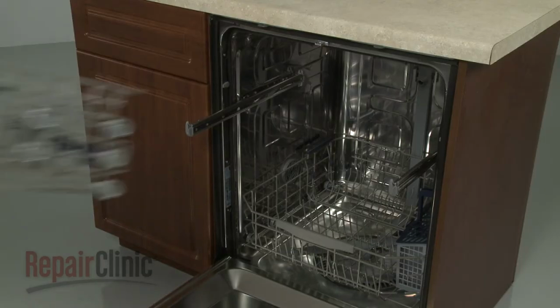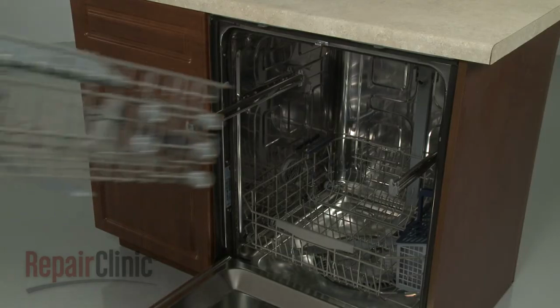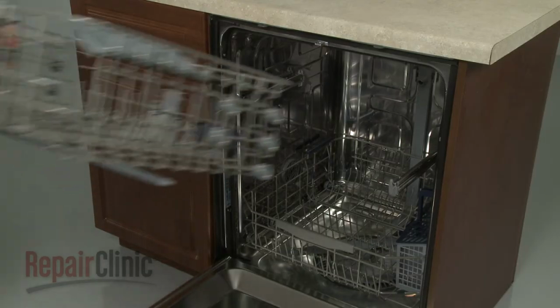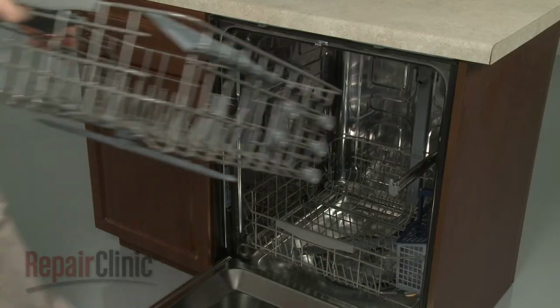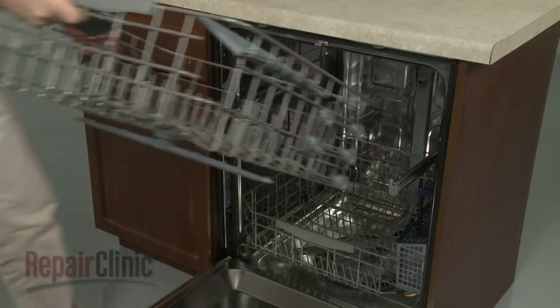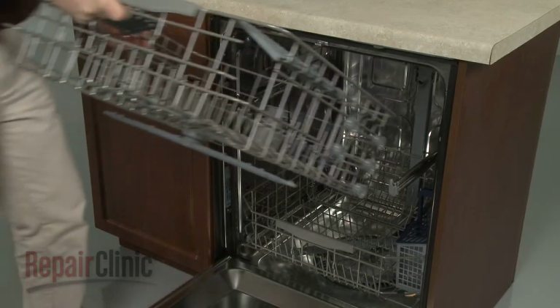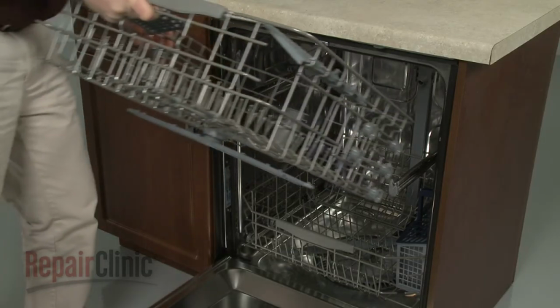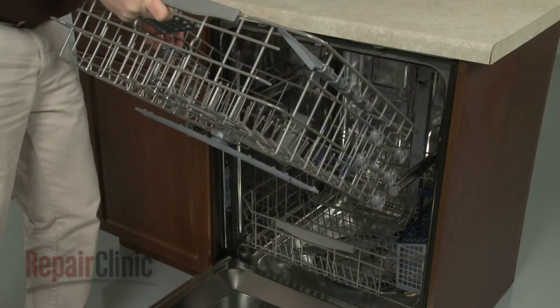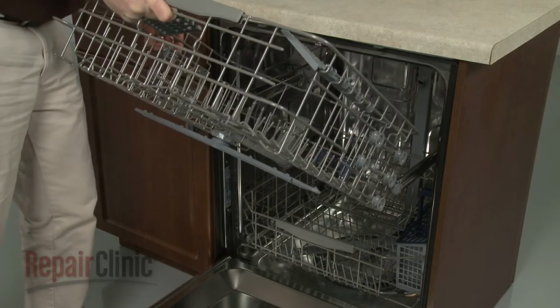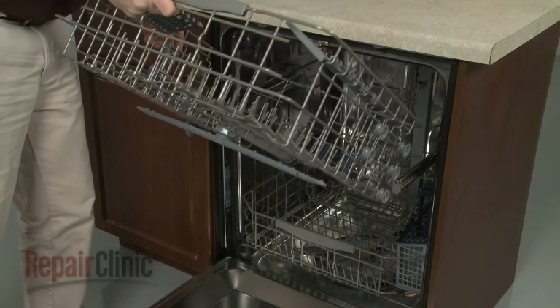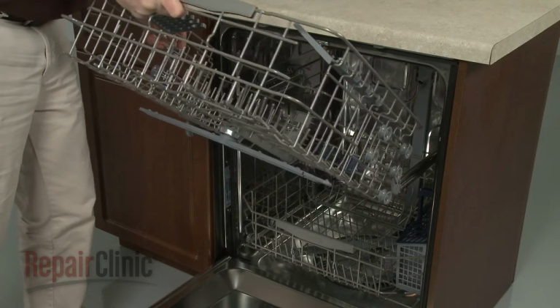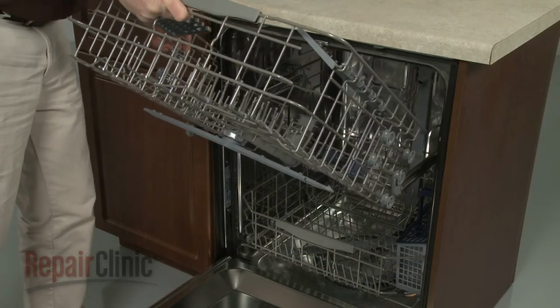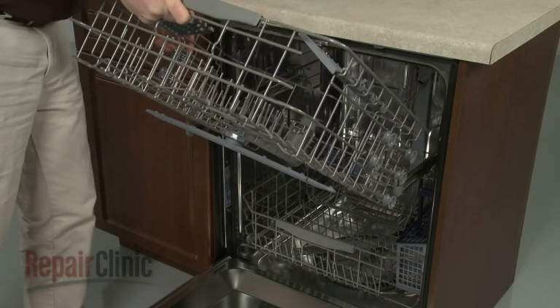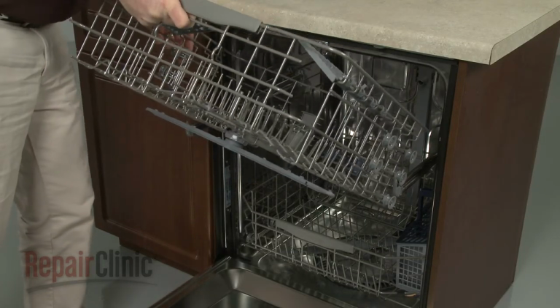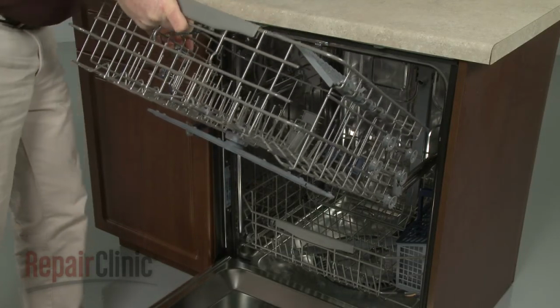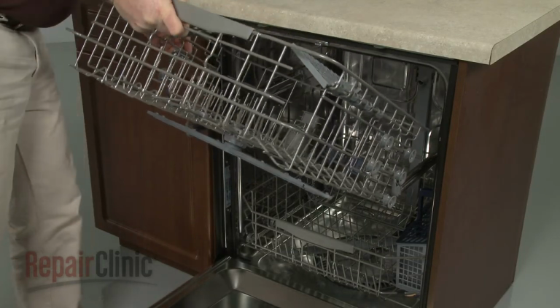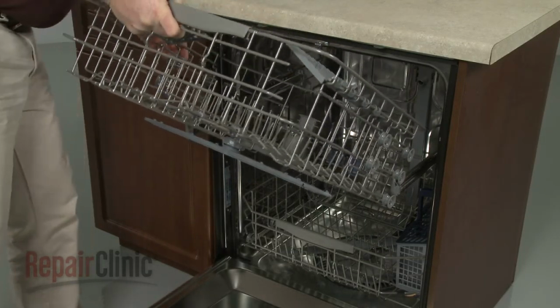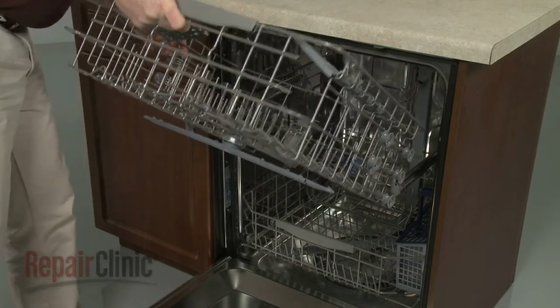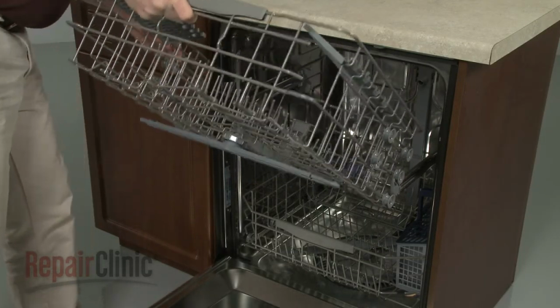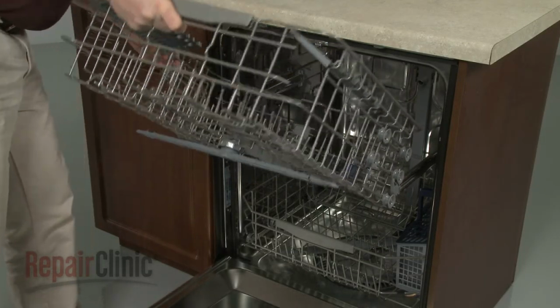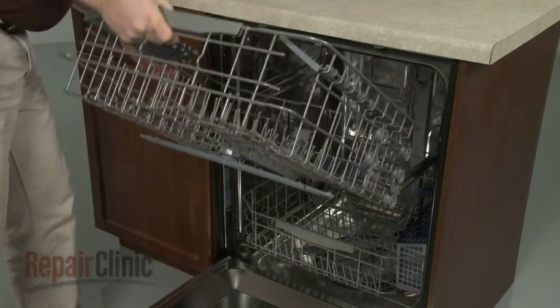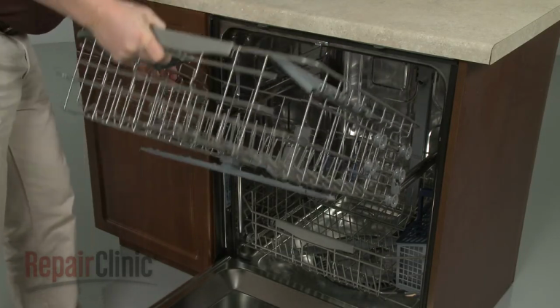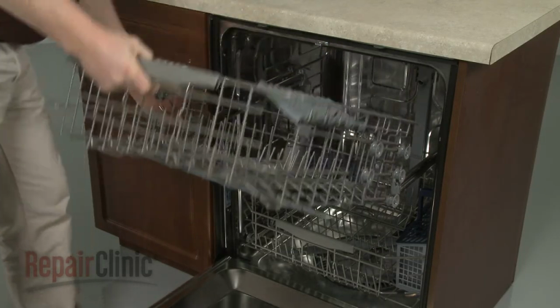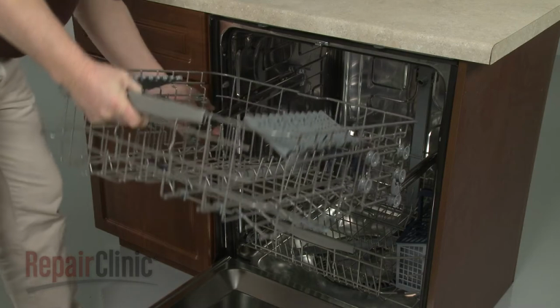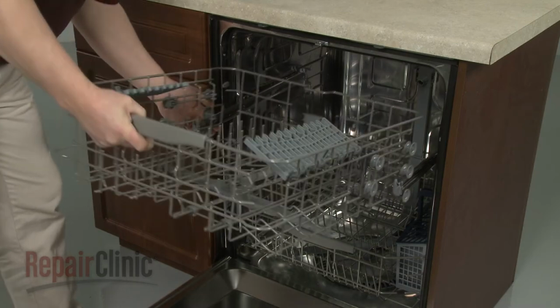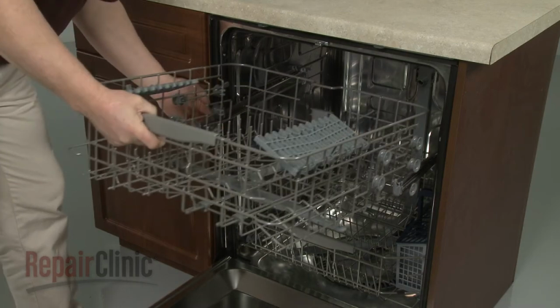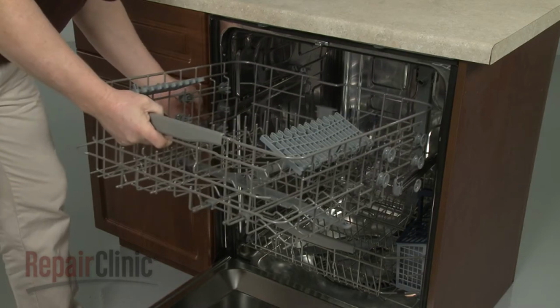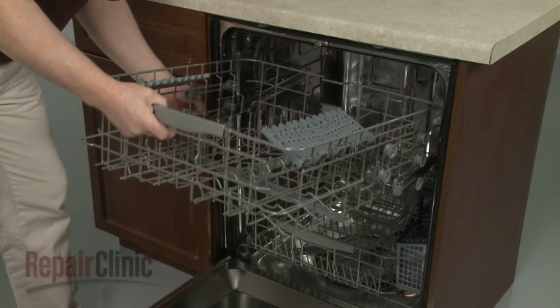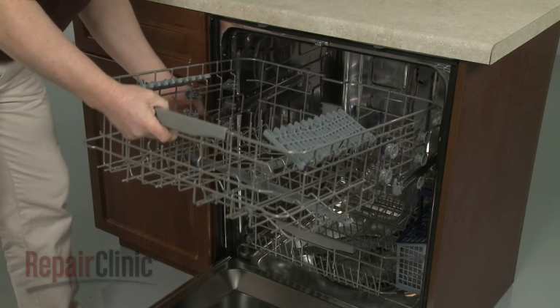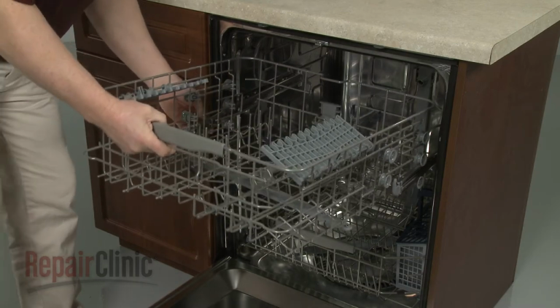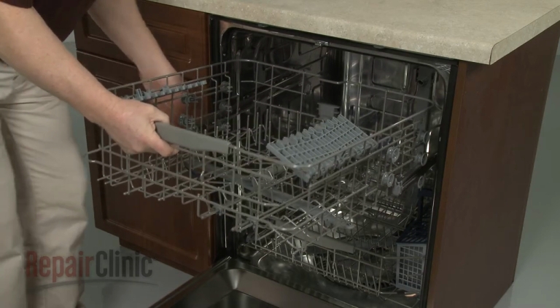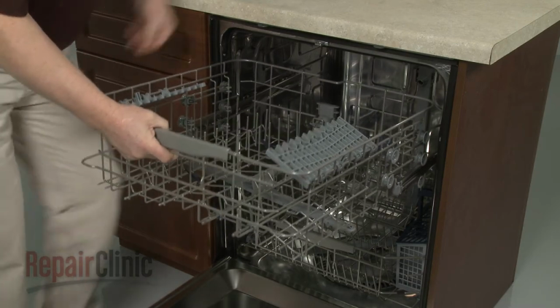Correctly reposition the upper rack on the rails and slide it into place.